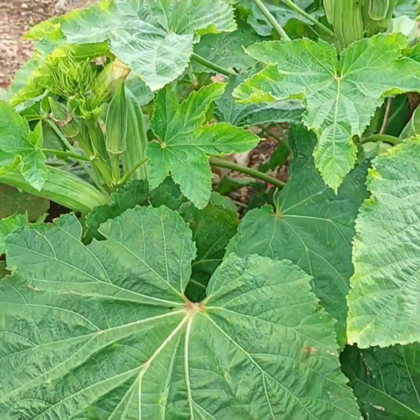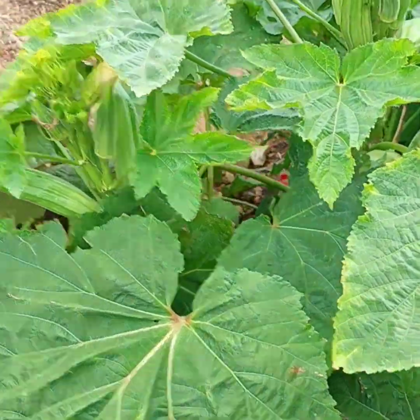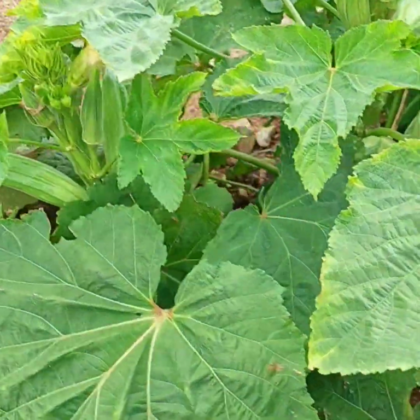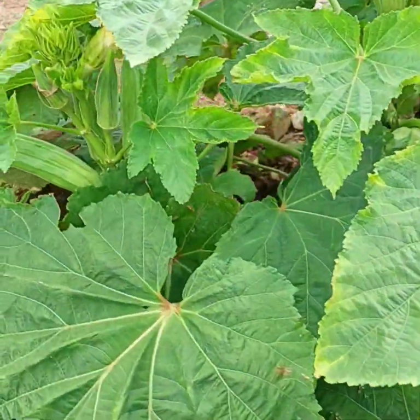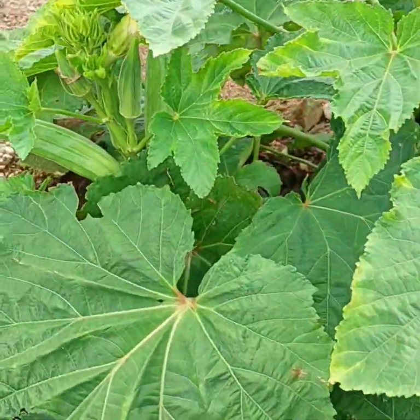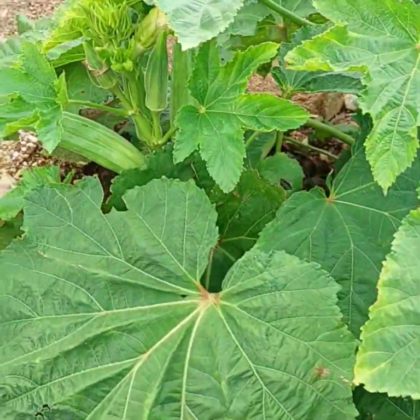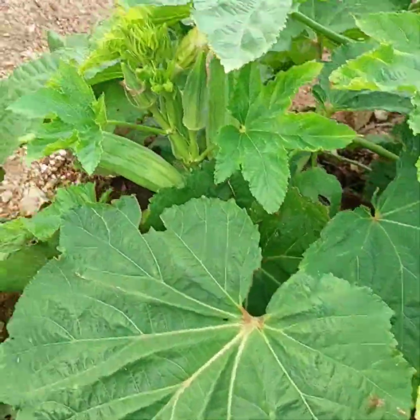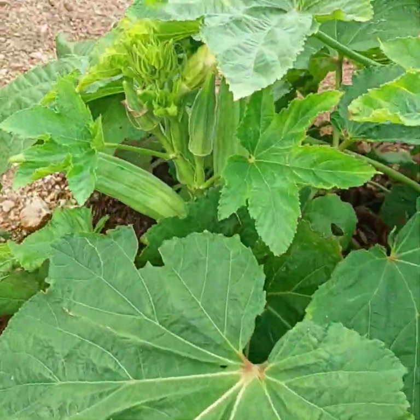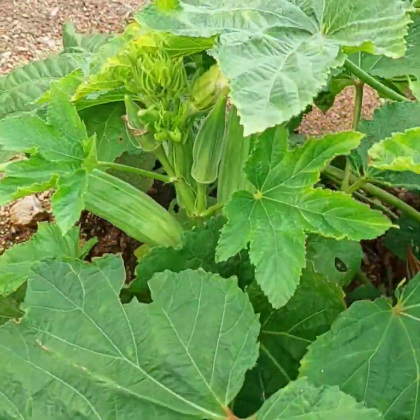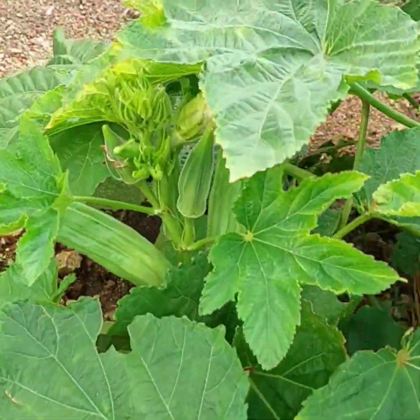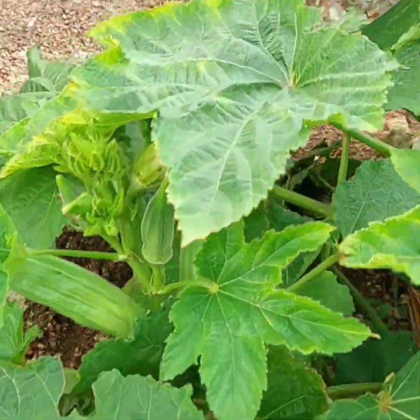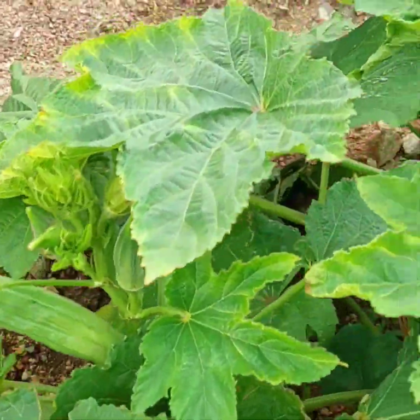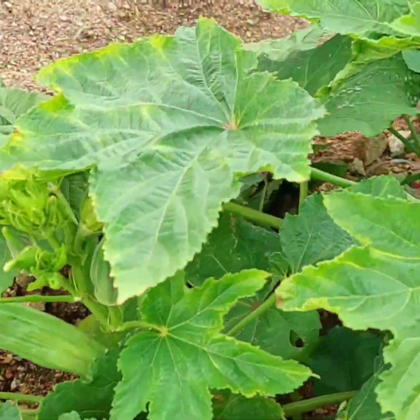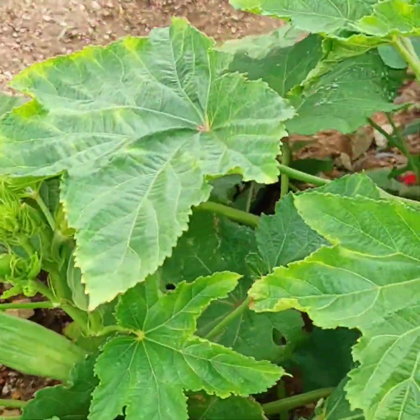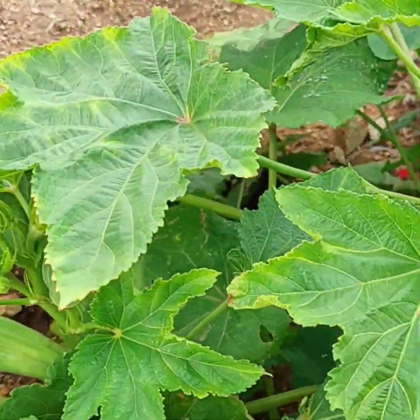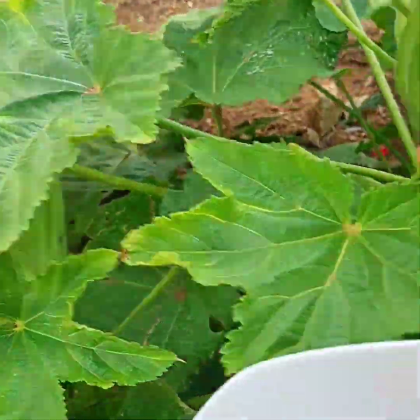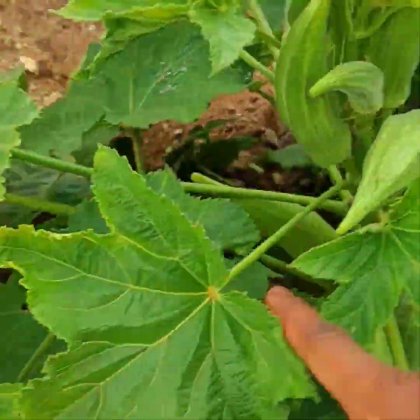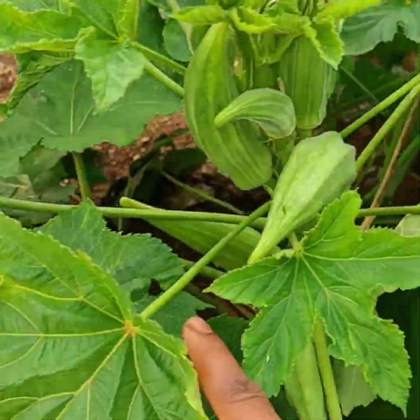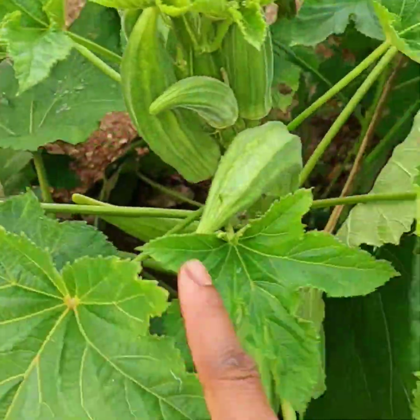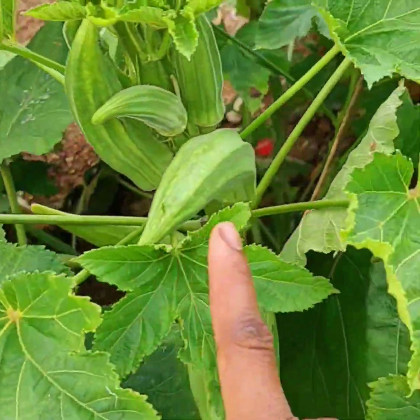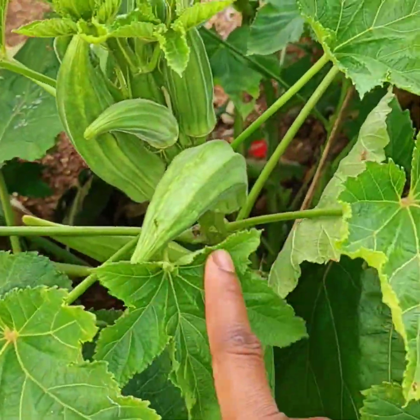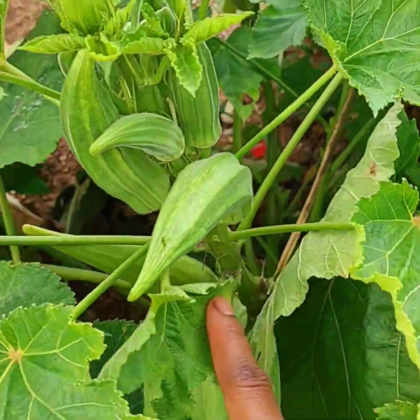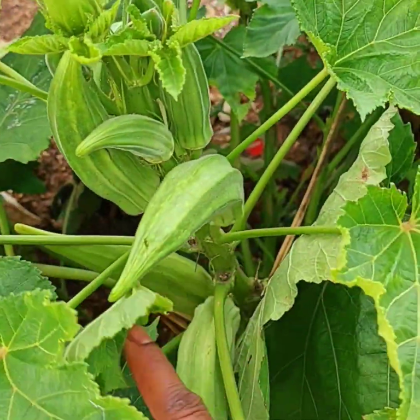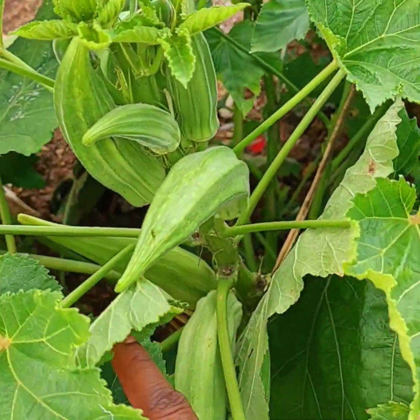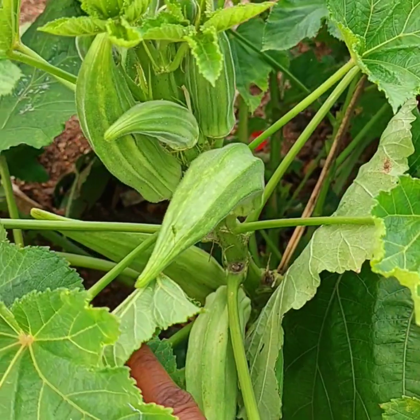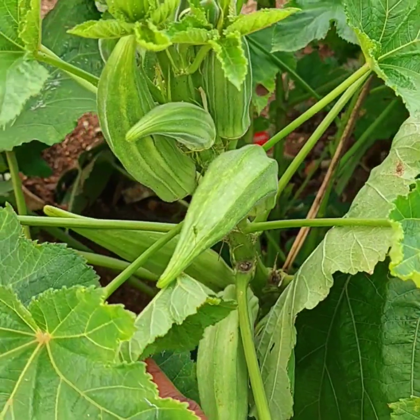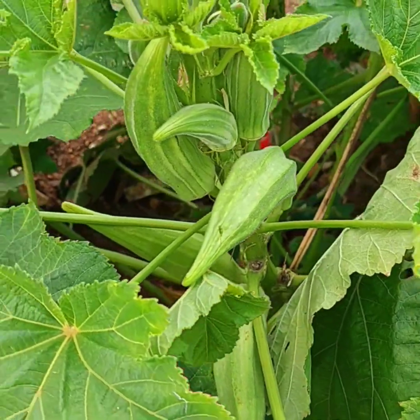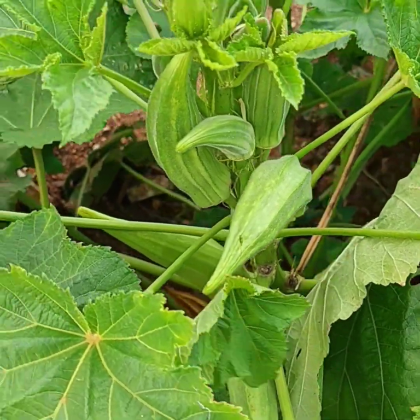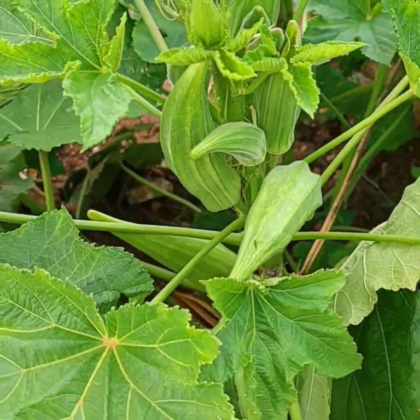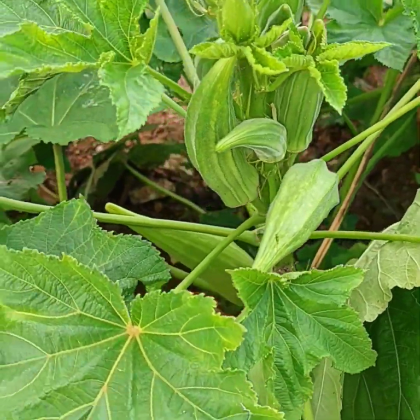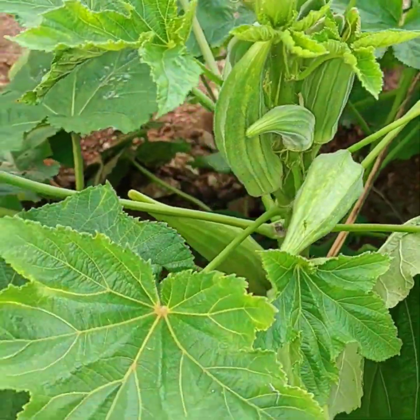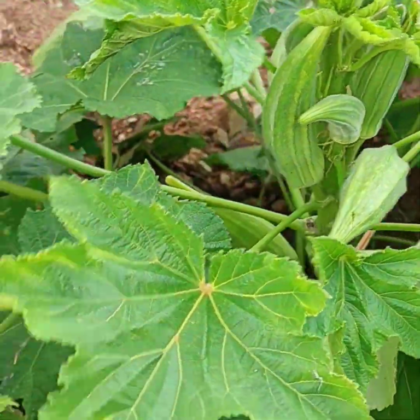Hey guys, welcome to my garden. This is going to be a short video.